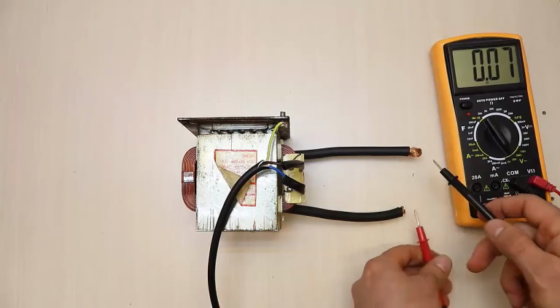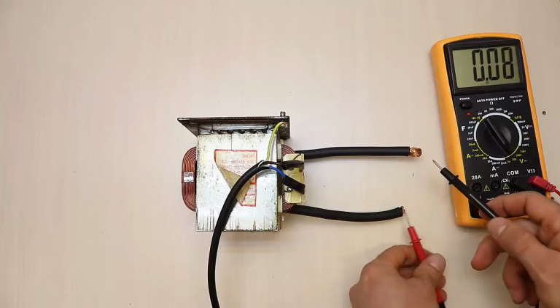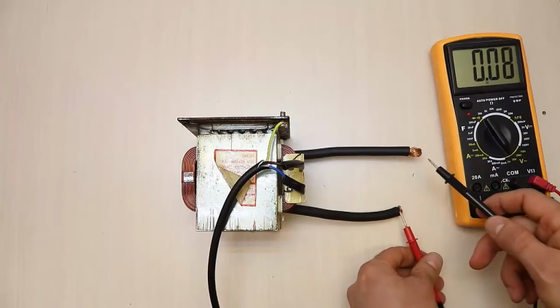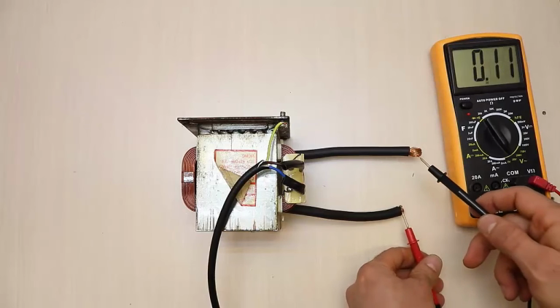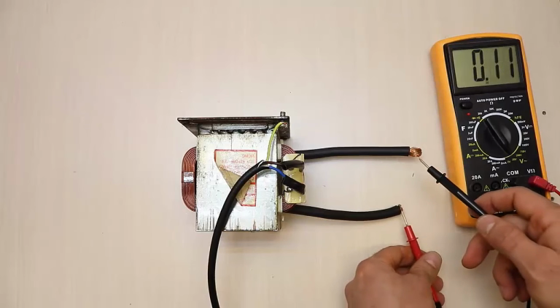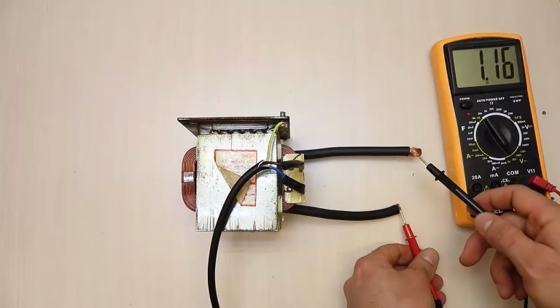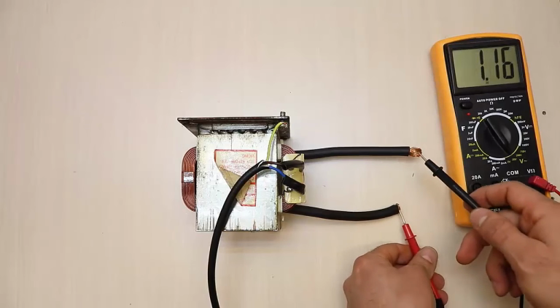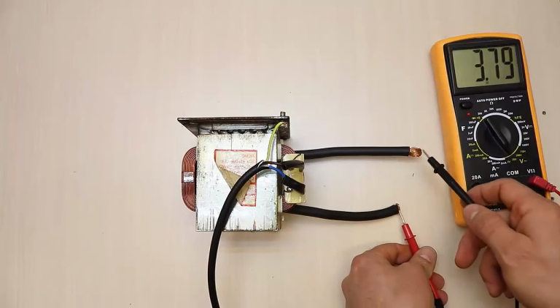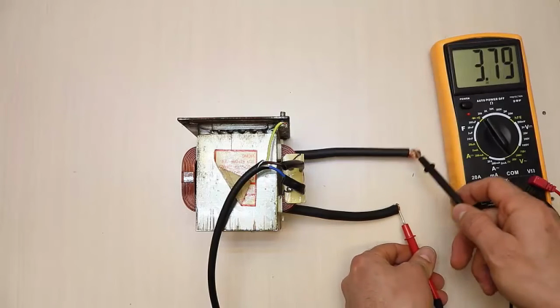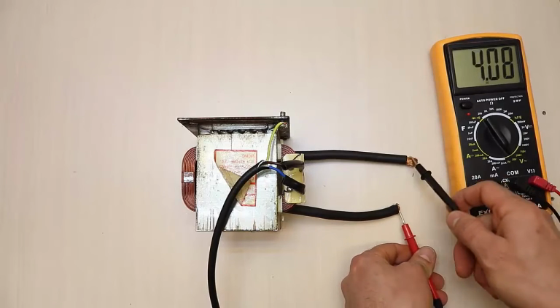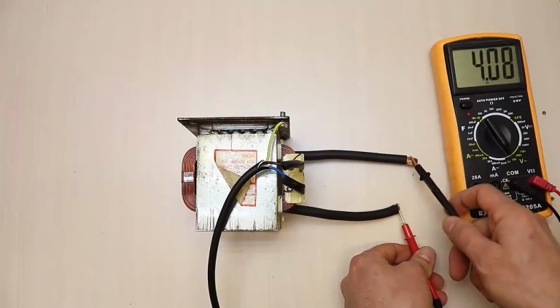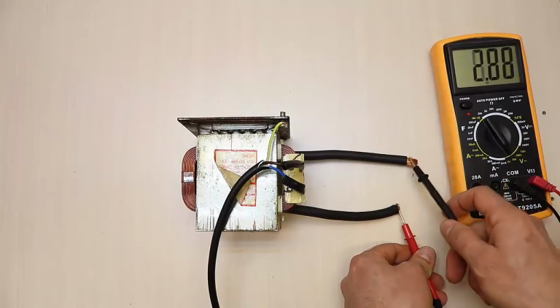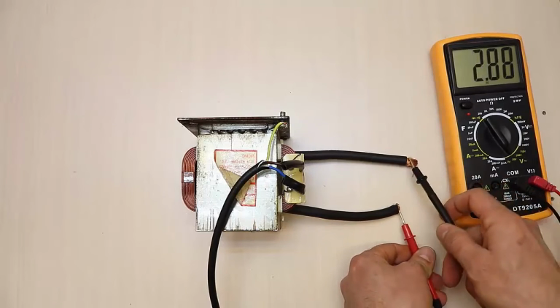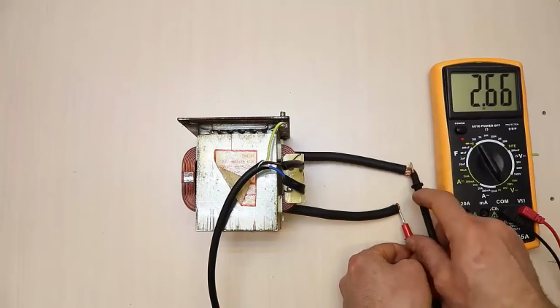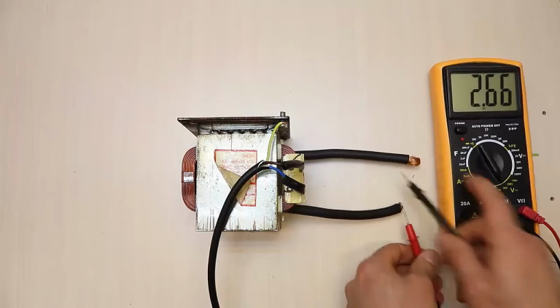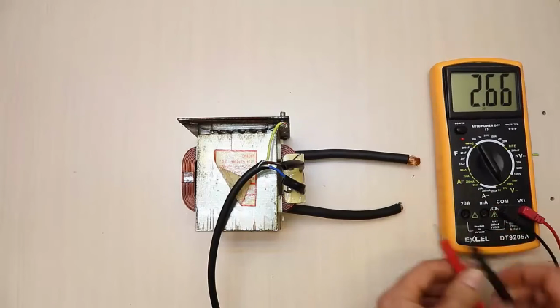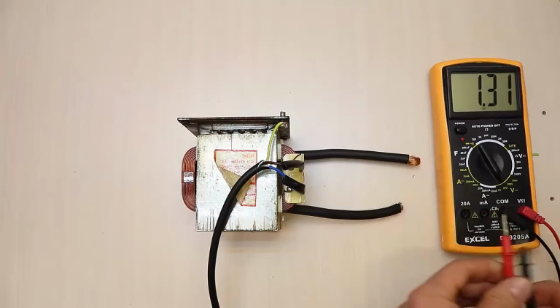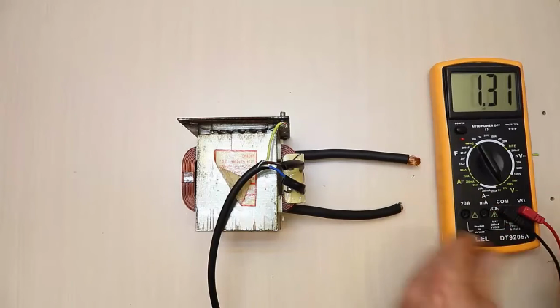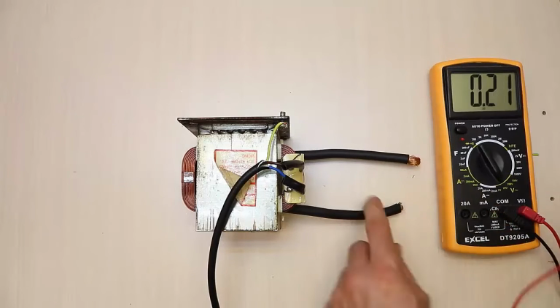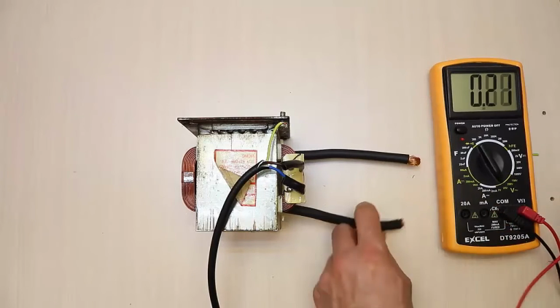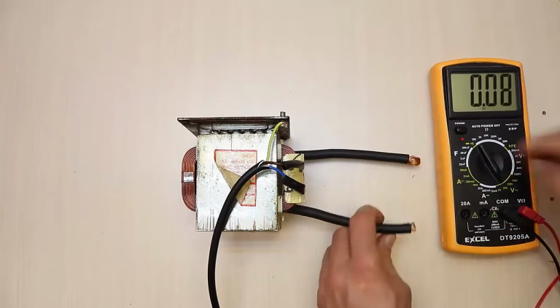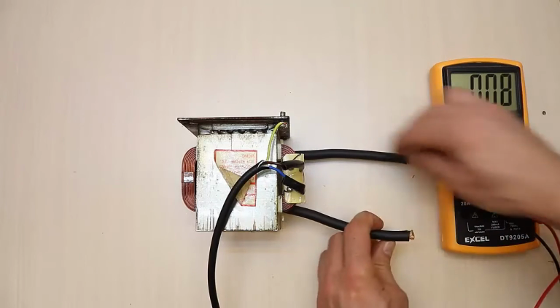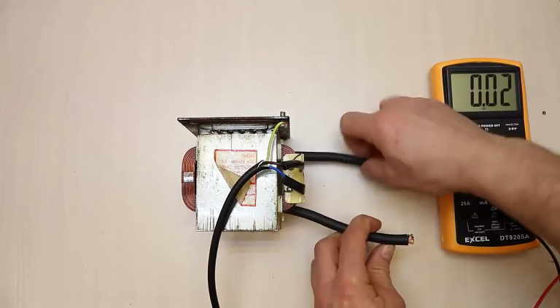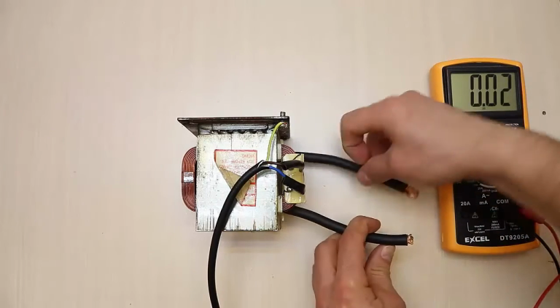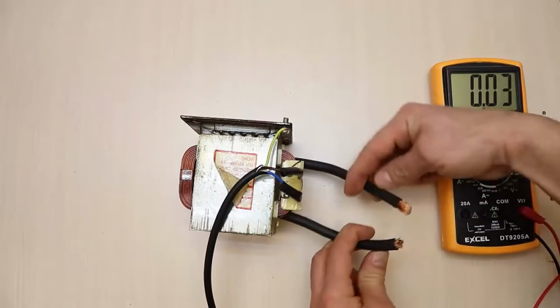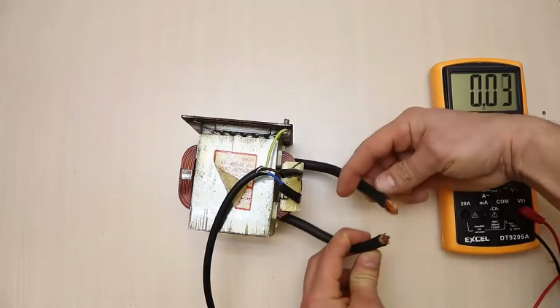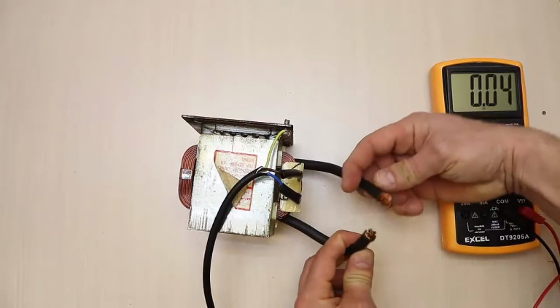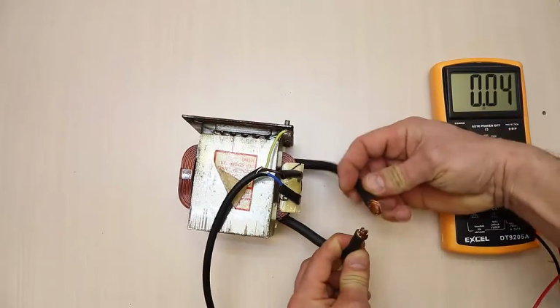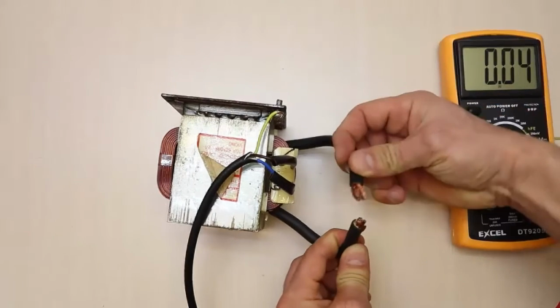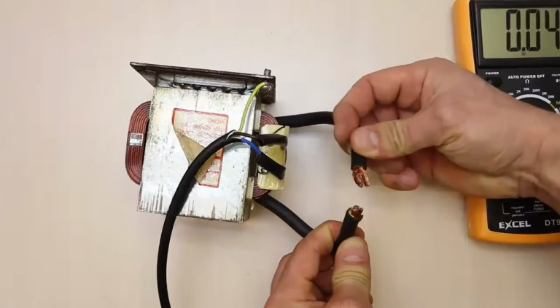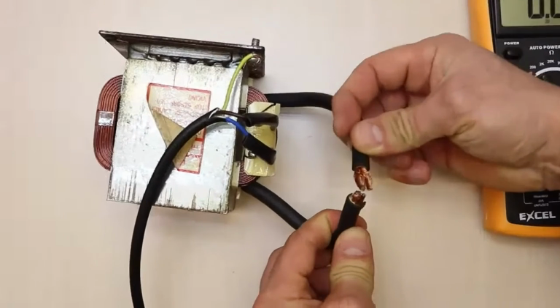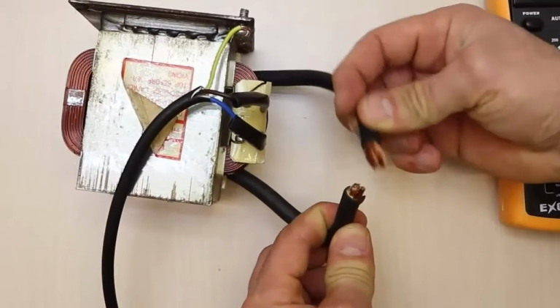After rewinding the secondary winding, we get a low voltage of about three to four volts and a high amperage.